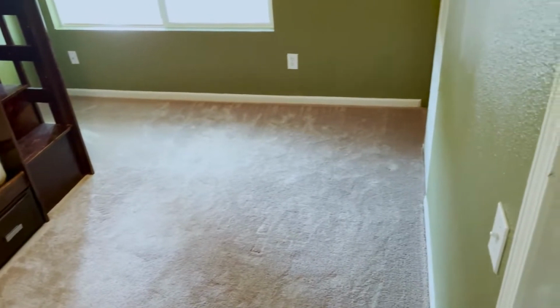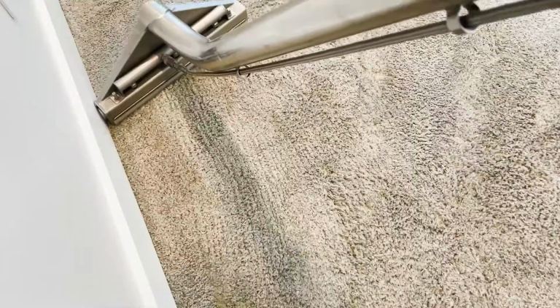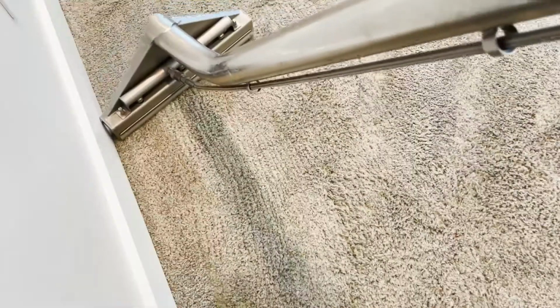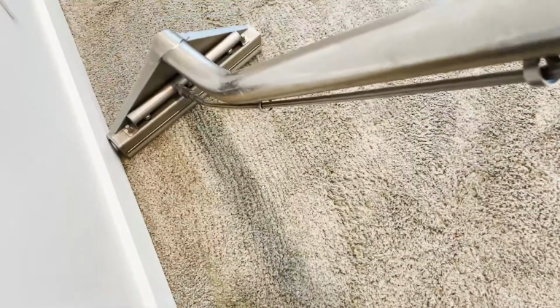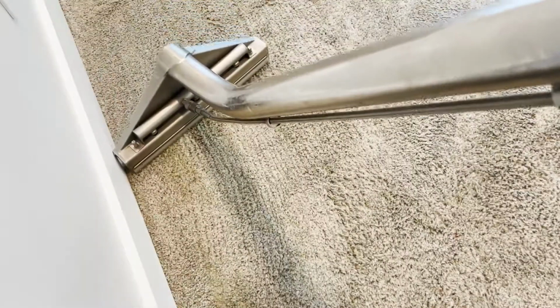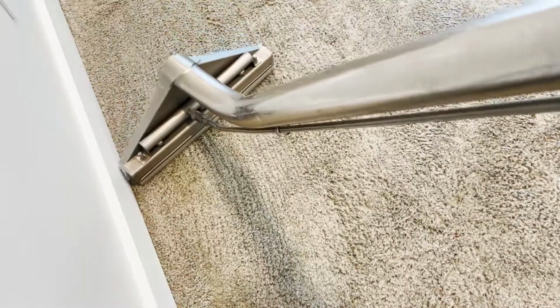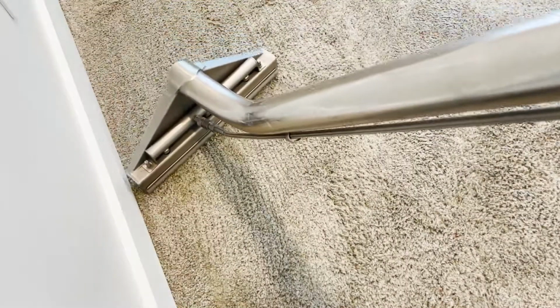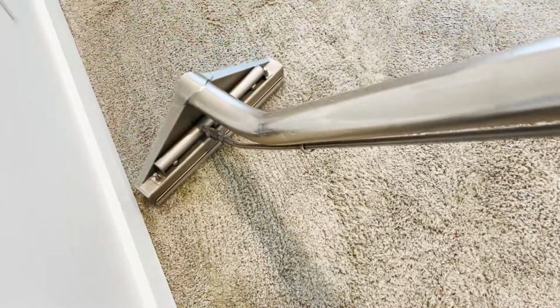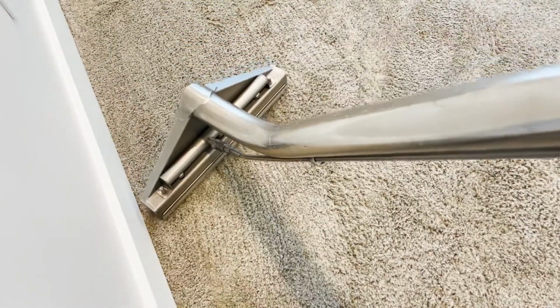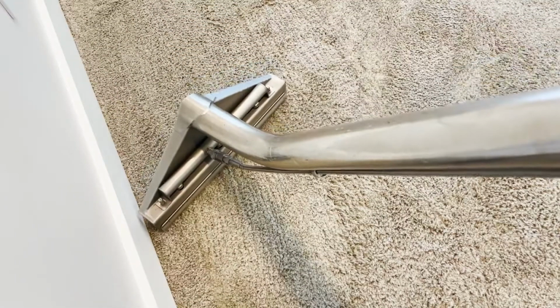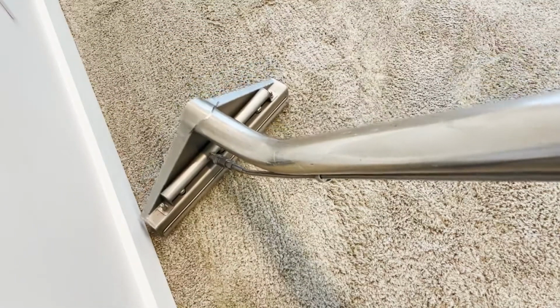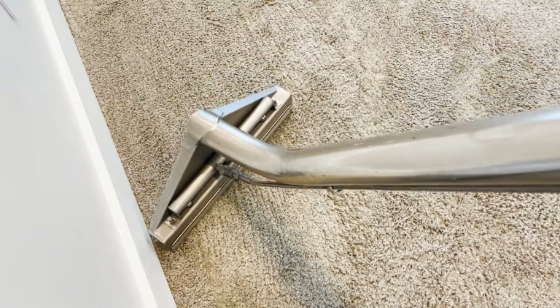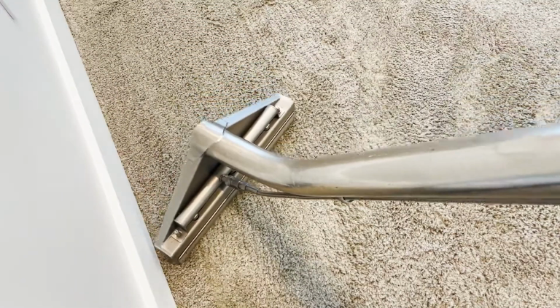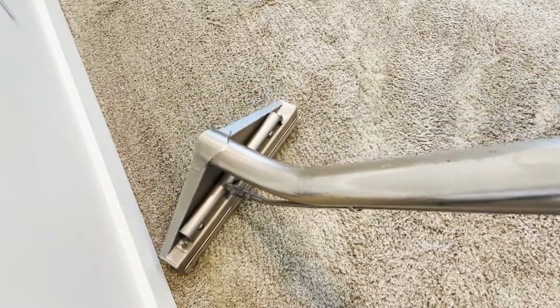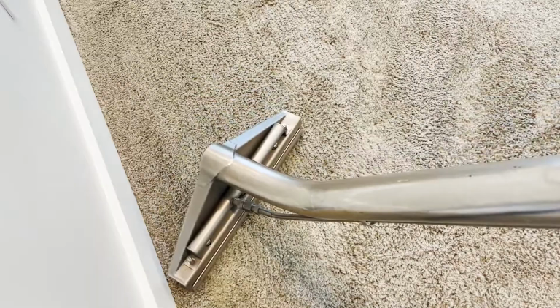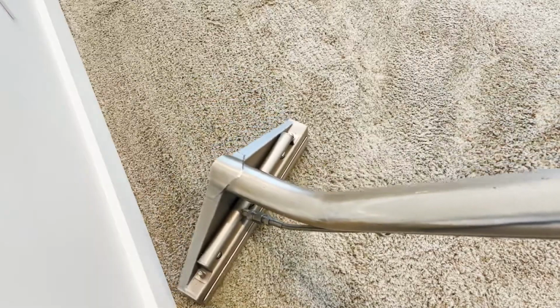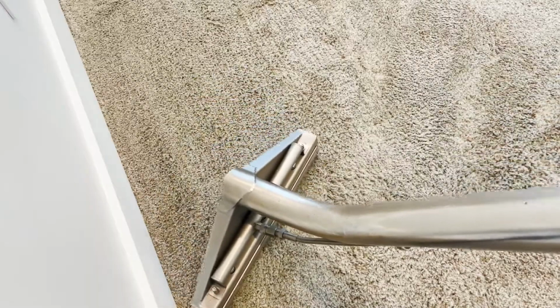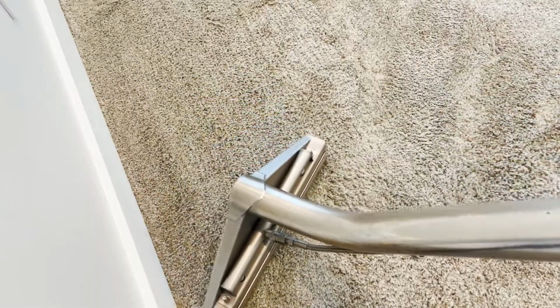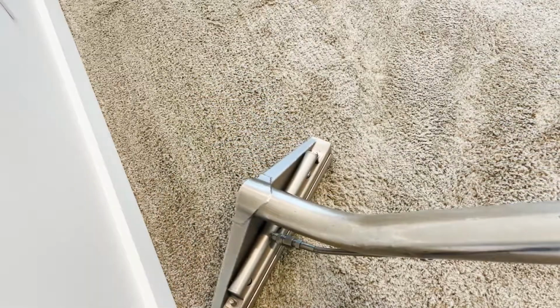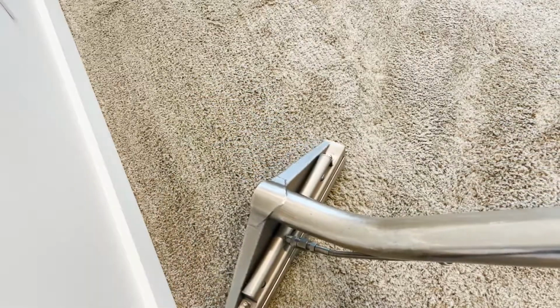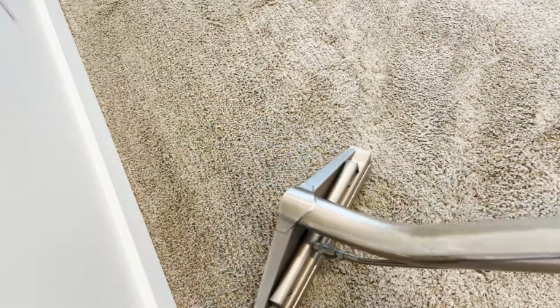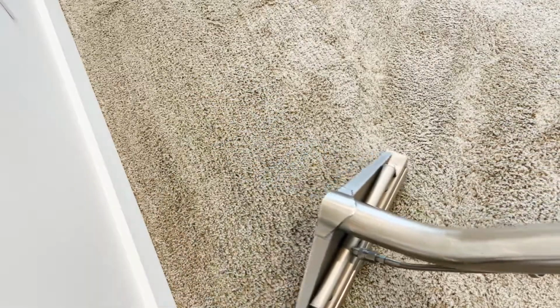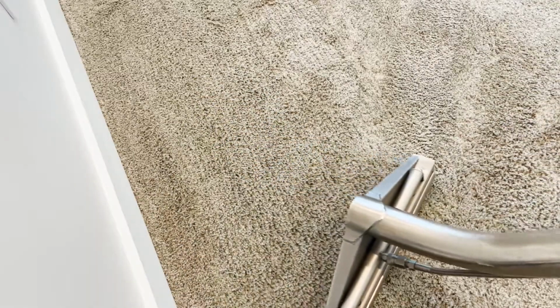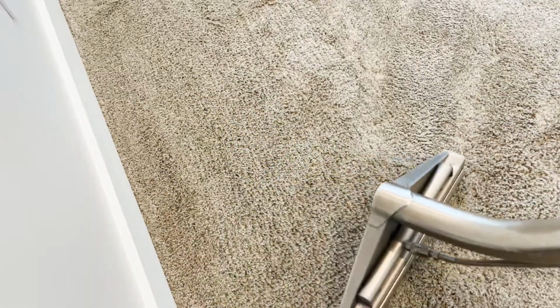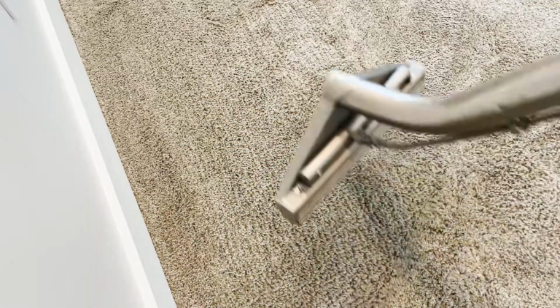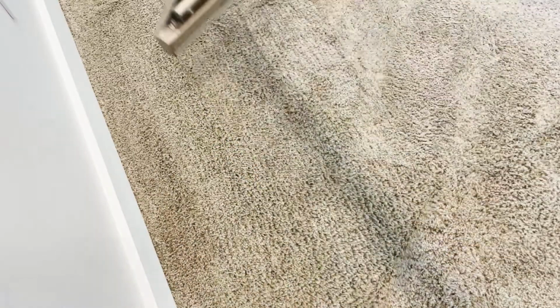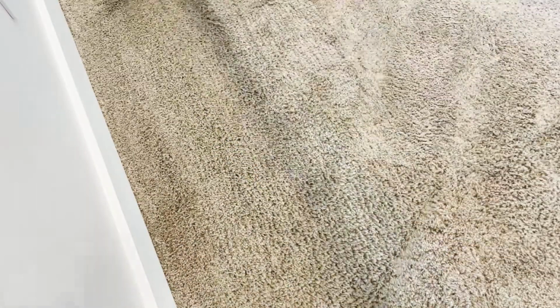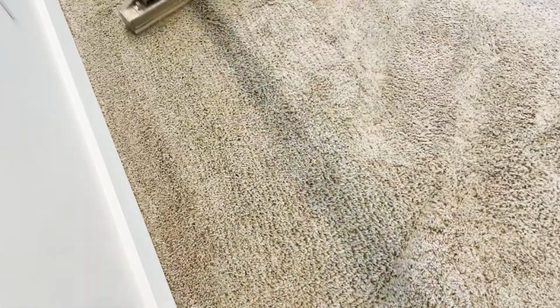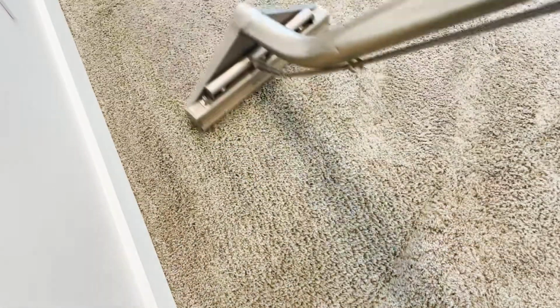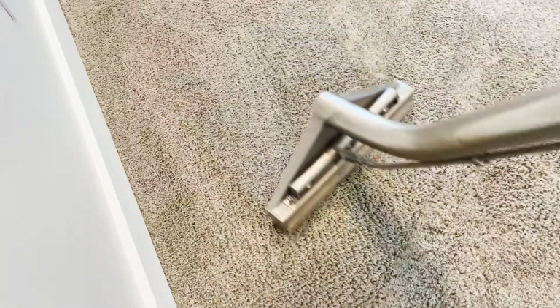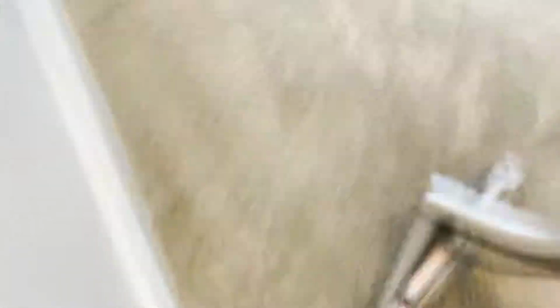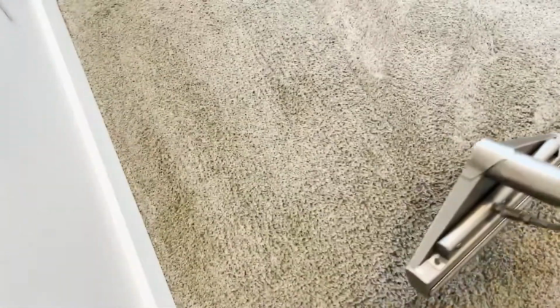If you prefer to leave your larger furniture in the room, that's fine. Our process can clean up to and around larger furniture.